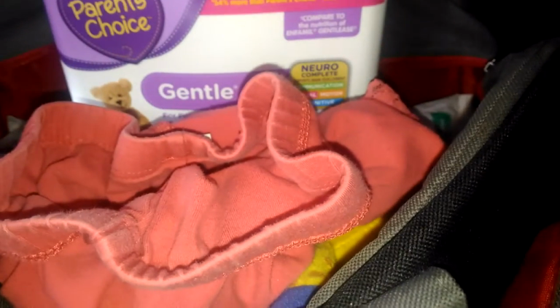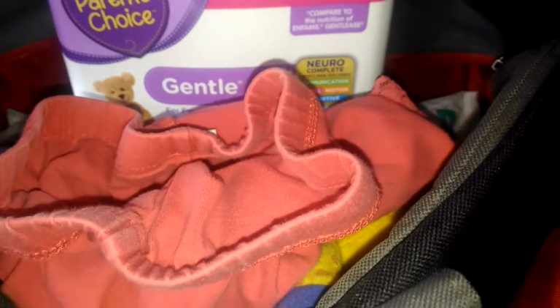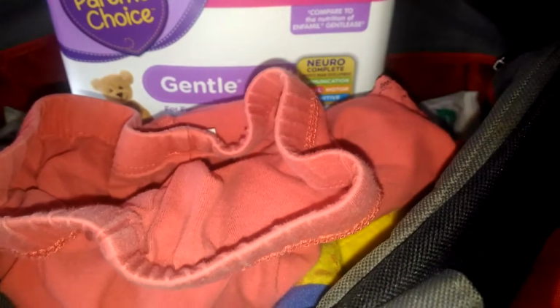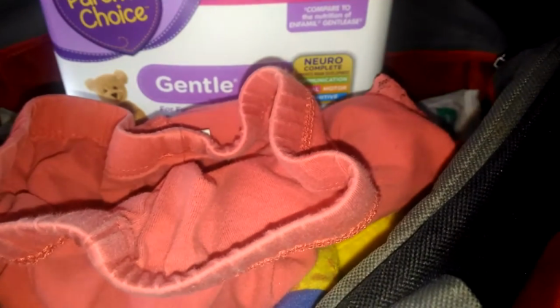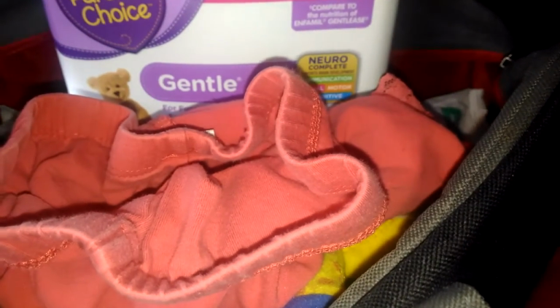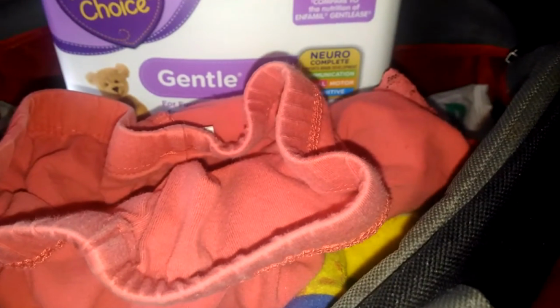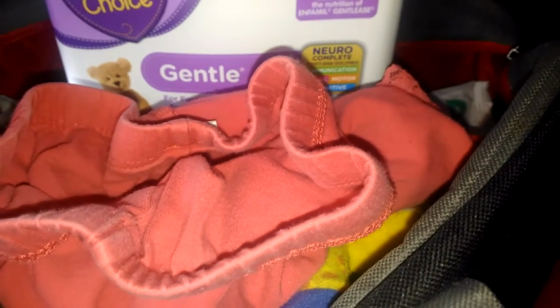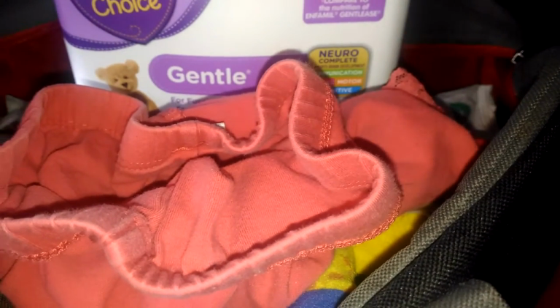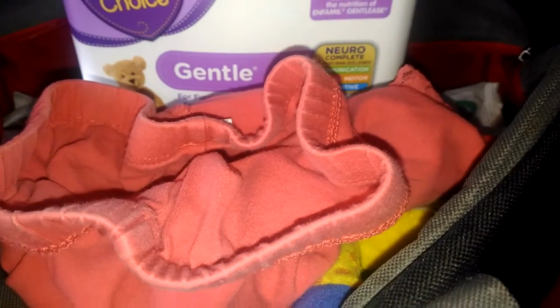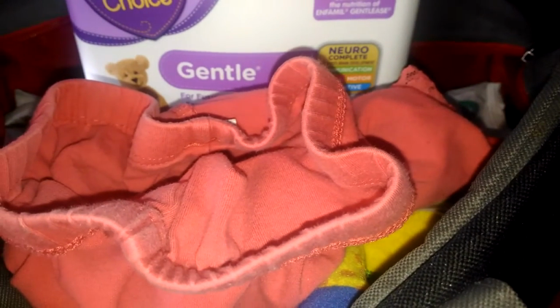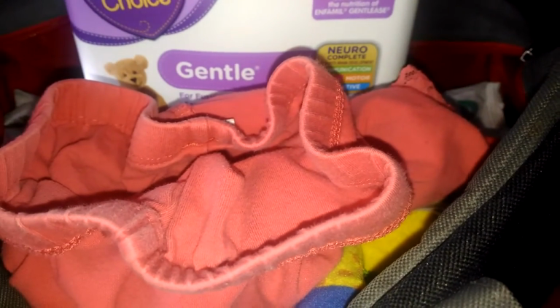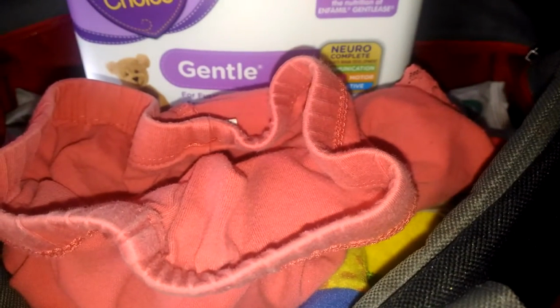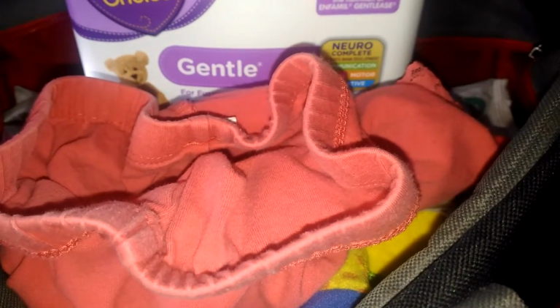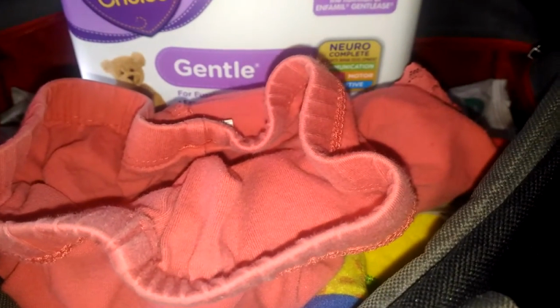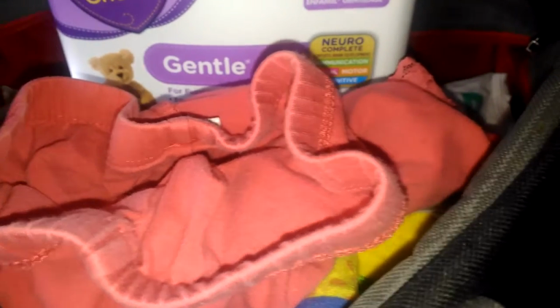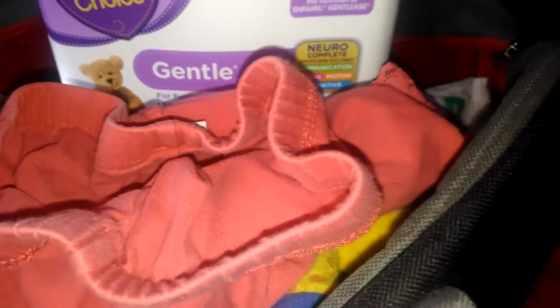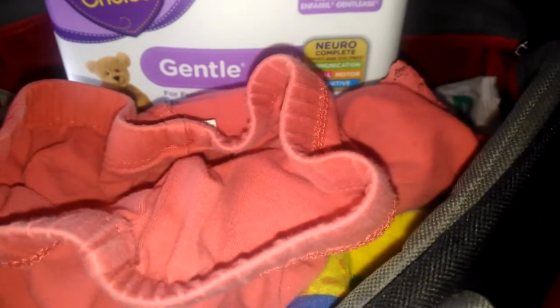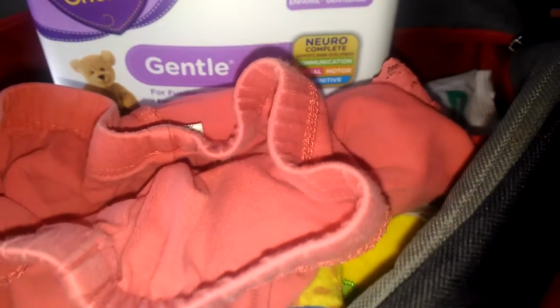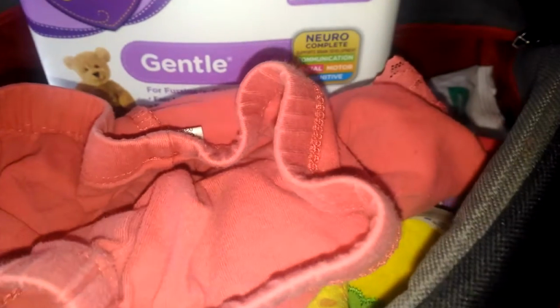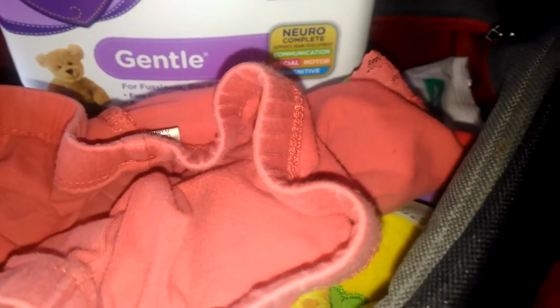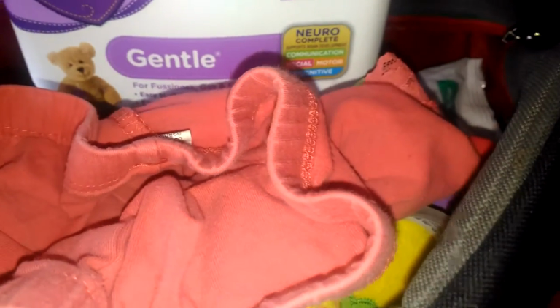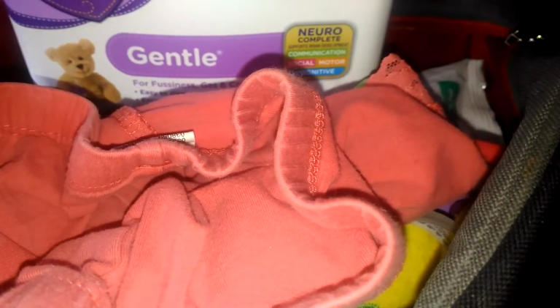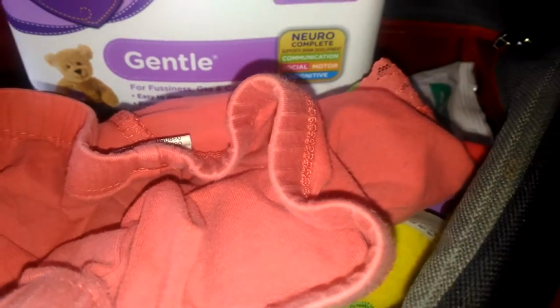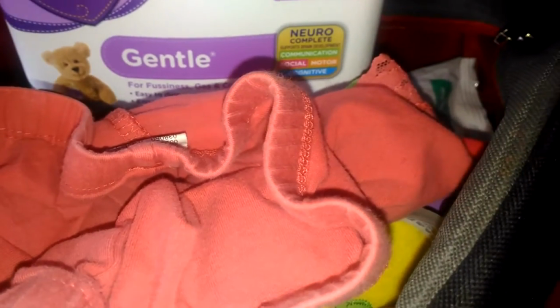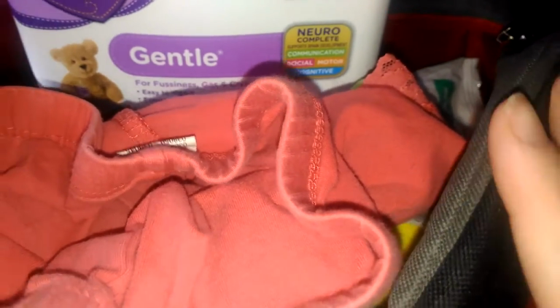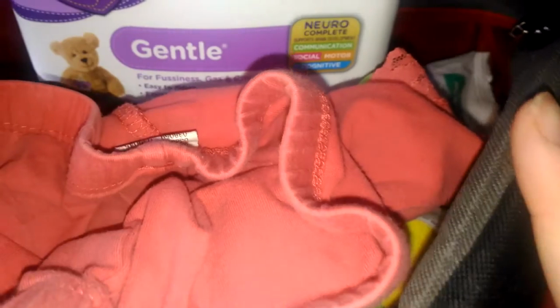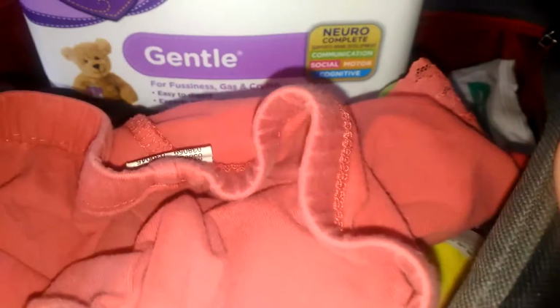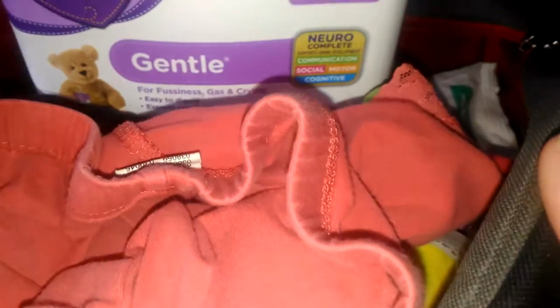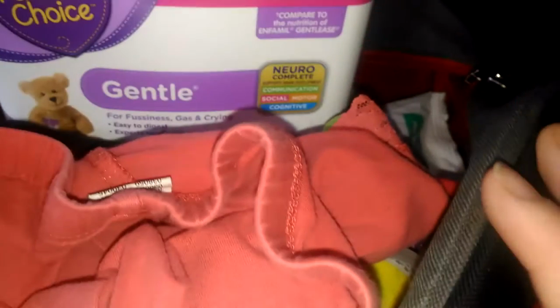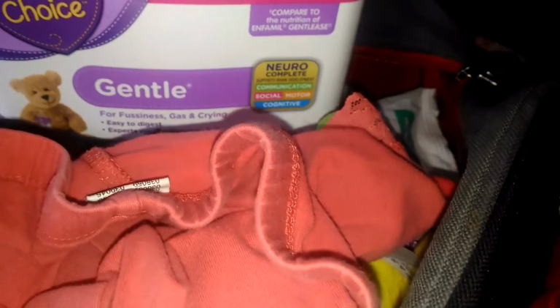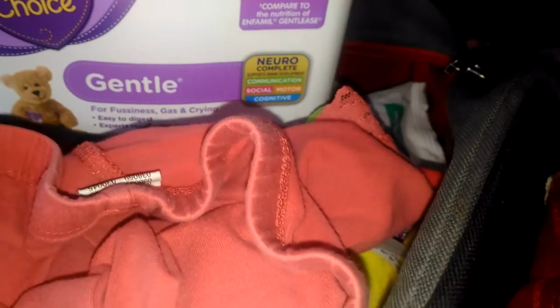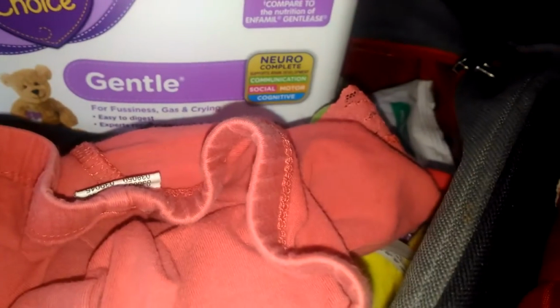Hello everyone, today I'm going to do a what's in our diaper bag video. We have the Fisher Price diaper bag.